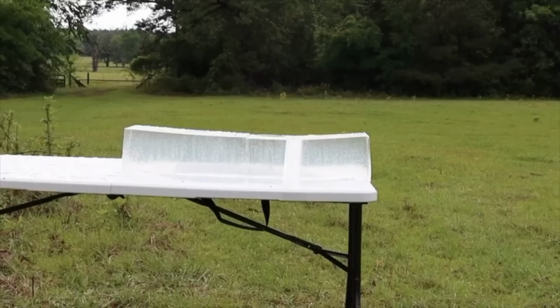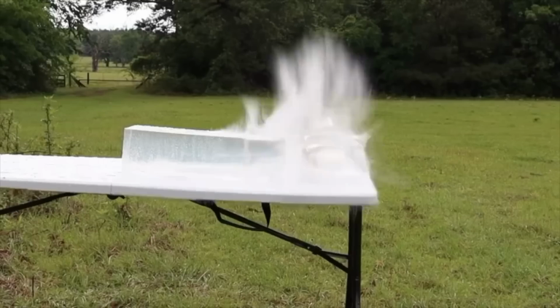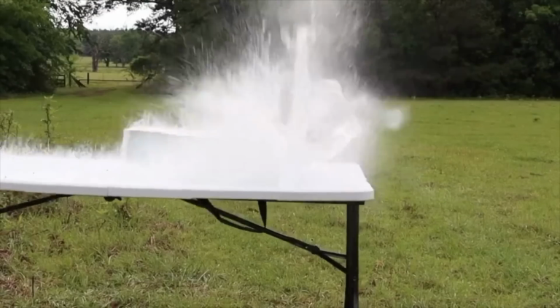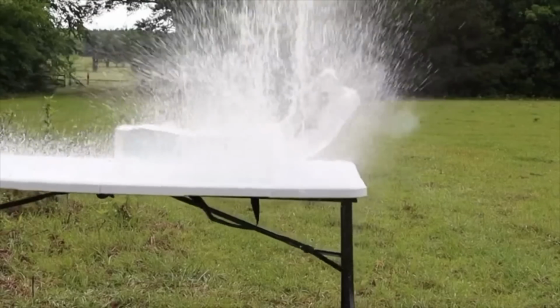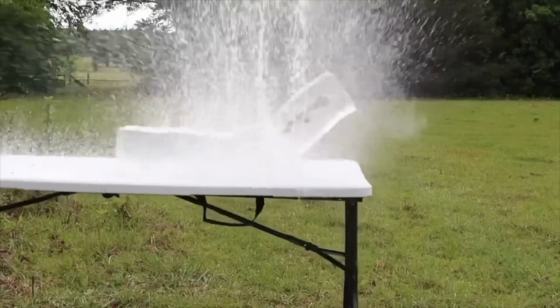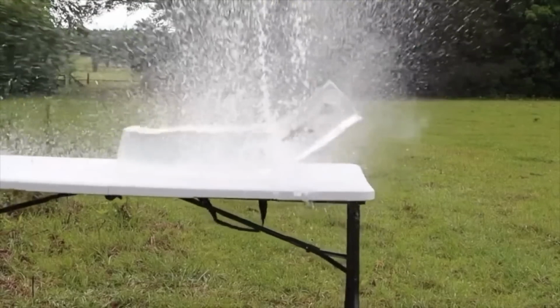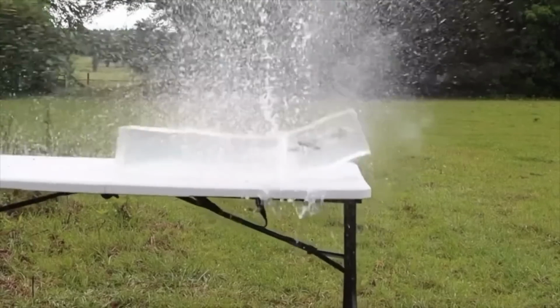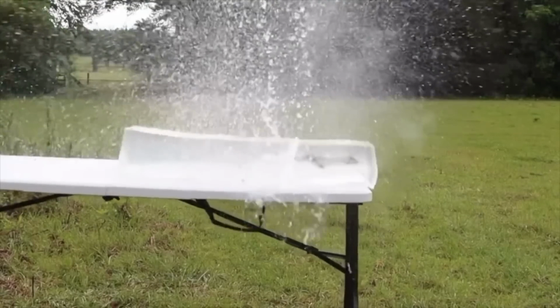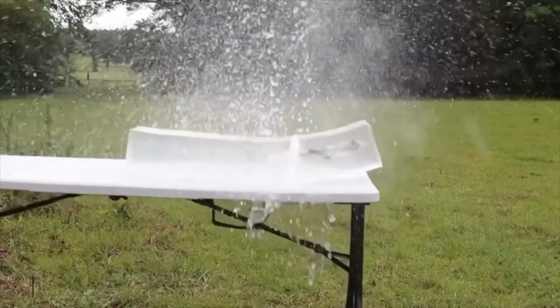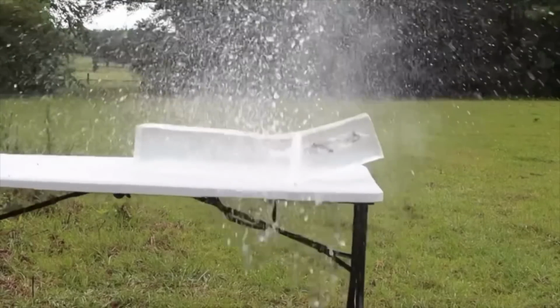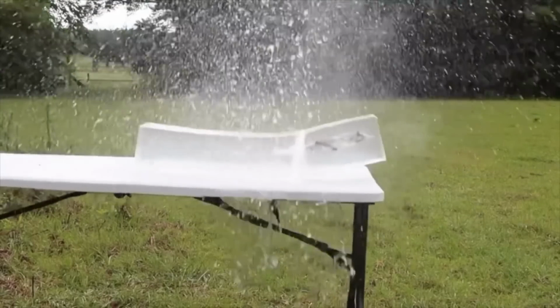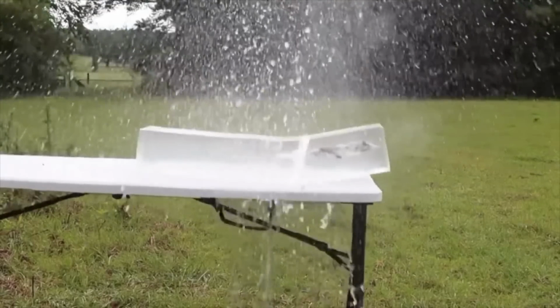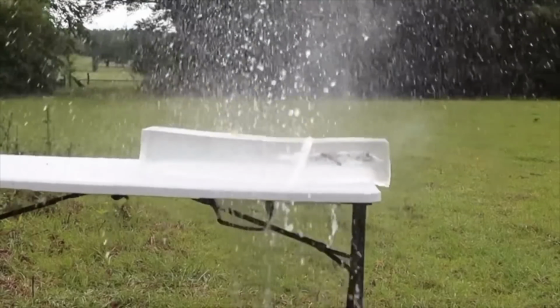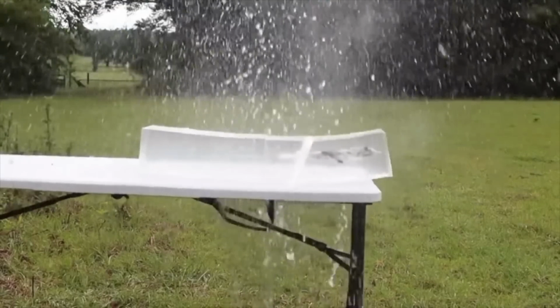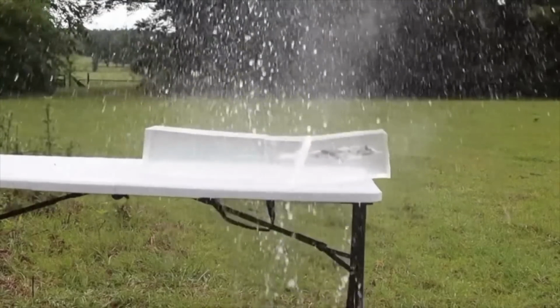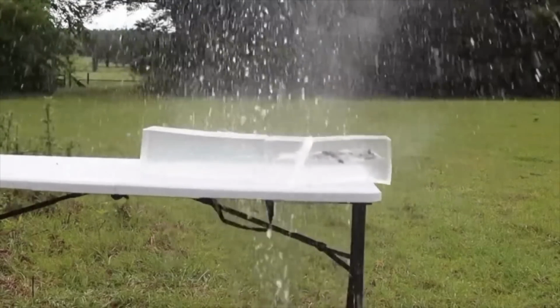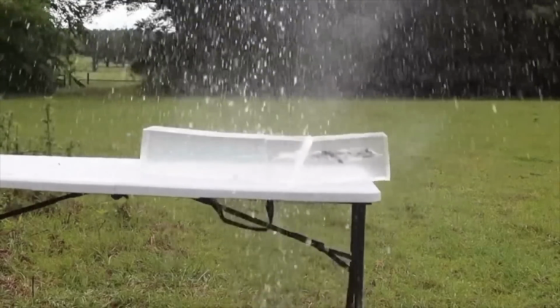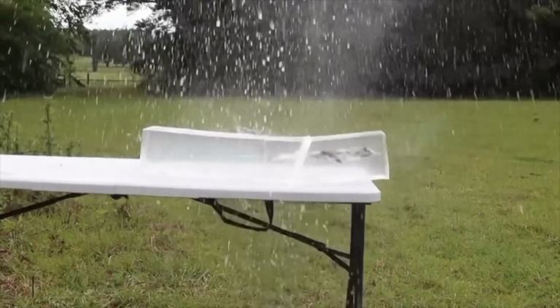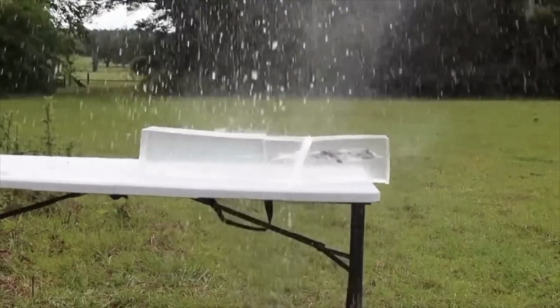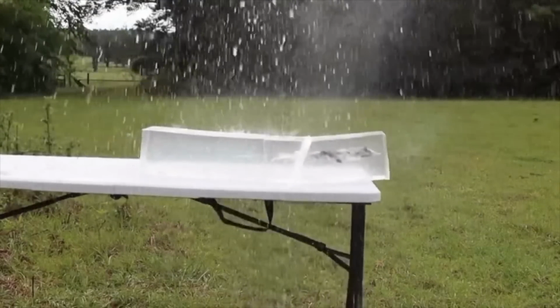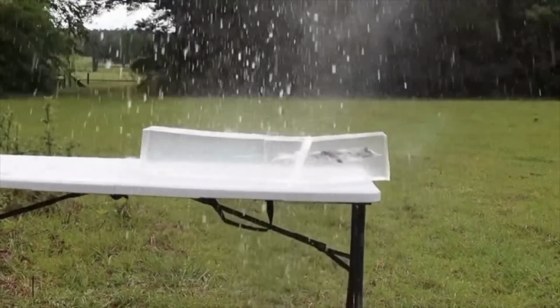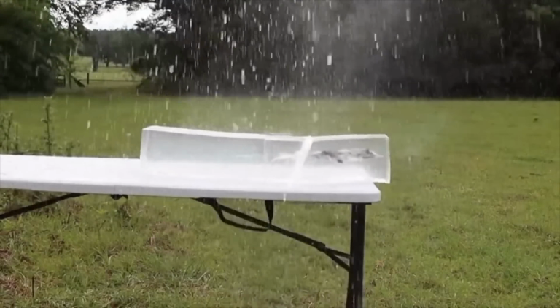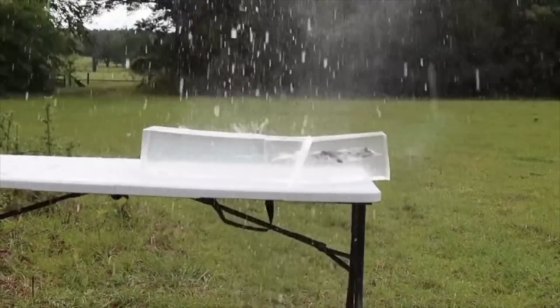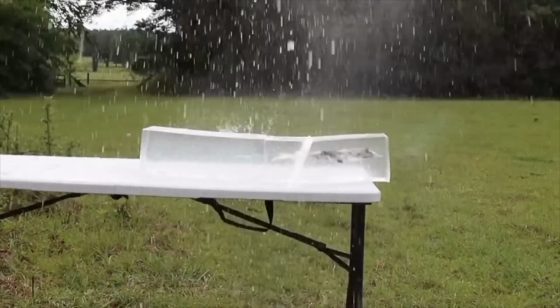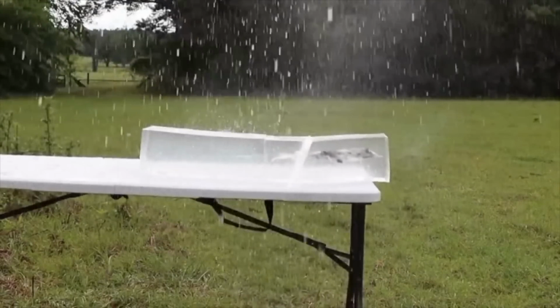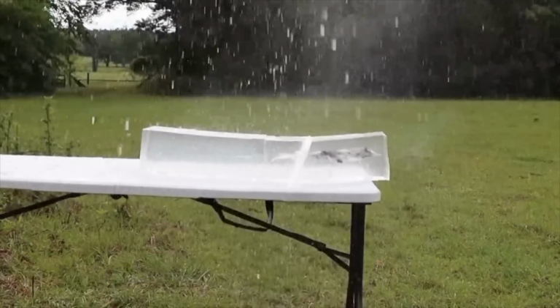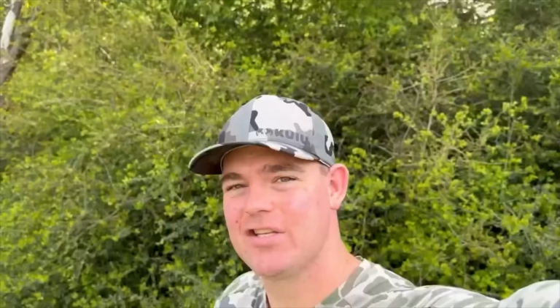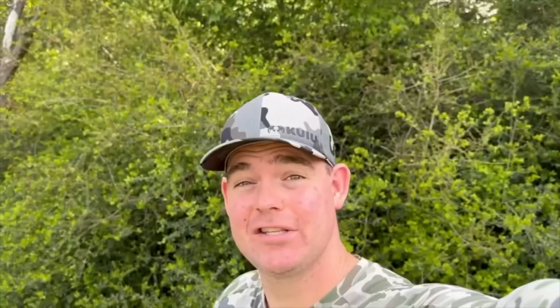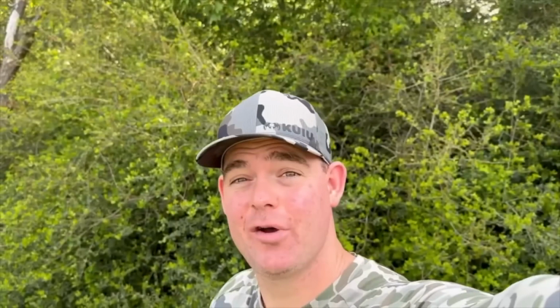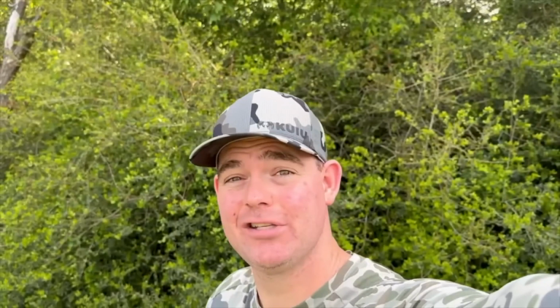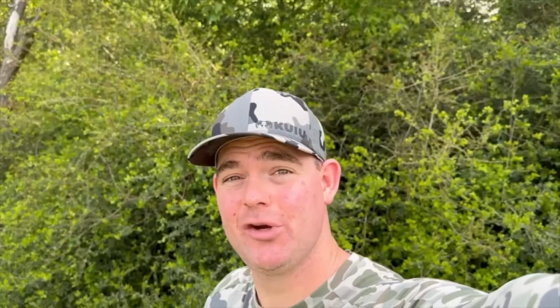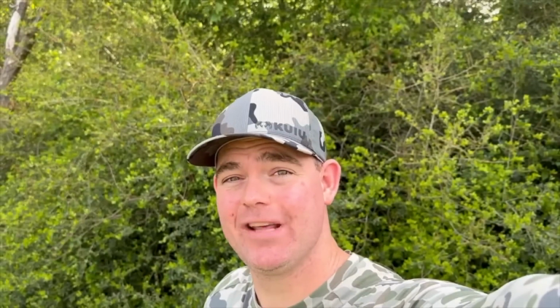The ballistics gel in this video has been sourced from Clear Ballistics — you can find a link in the description. So let's go ahead and shoot it.